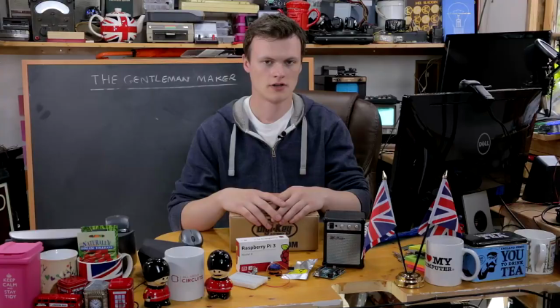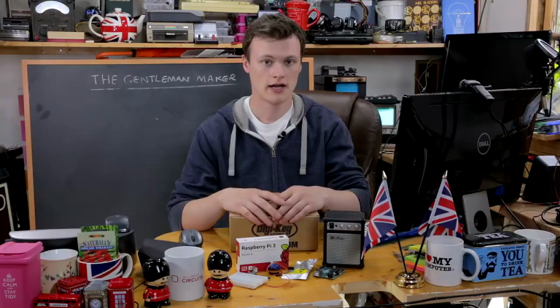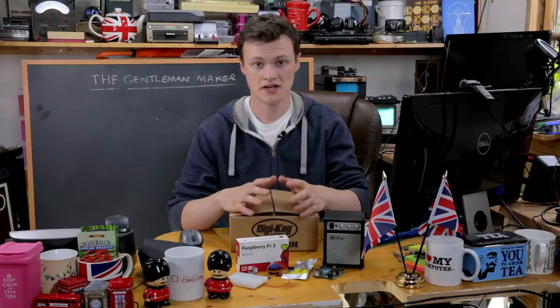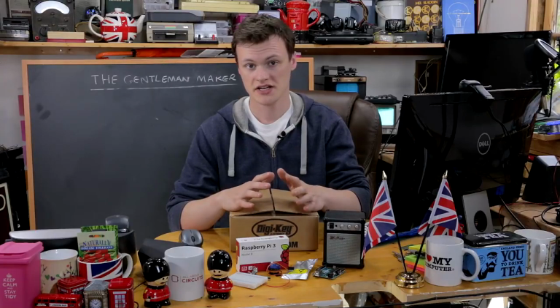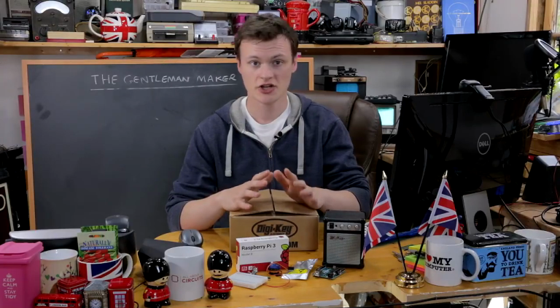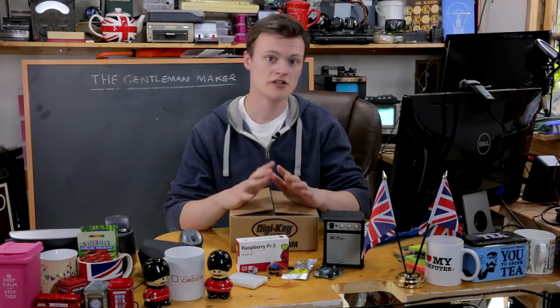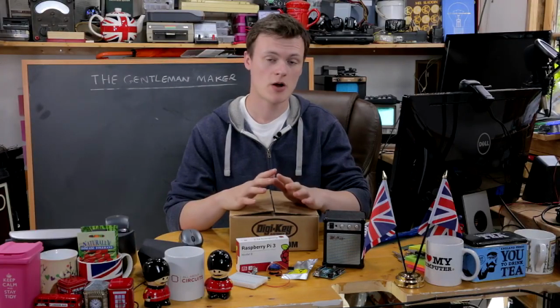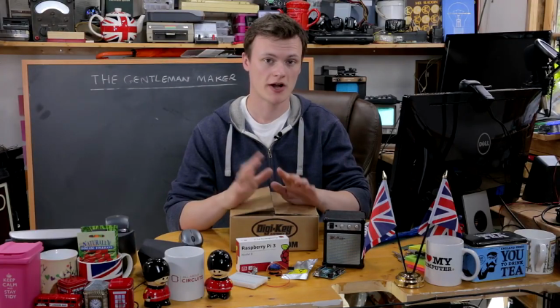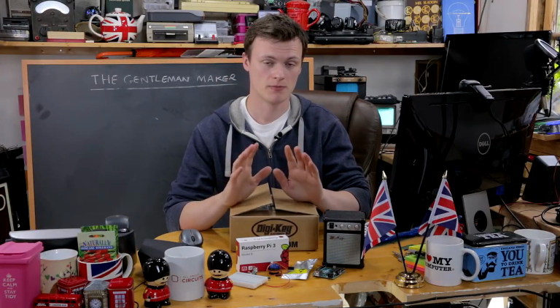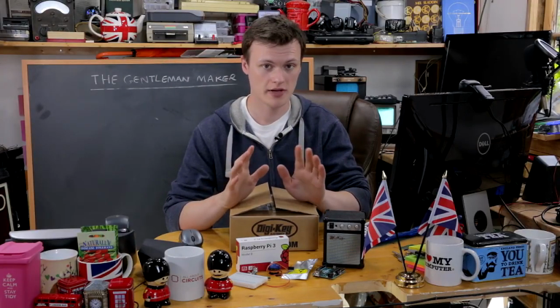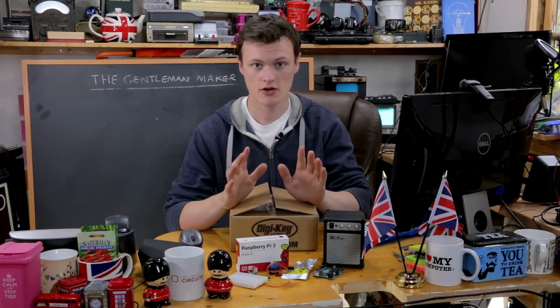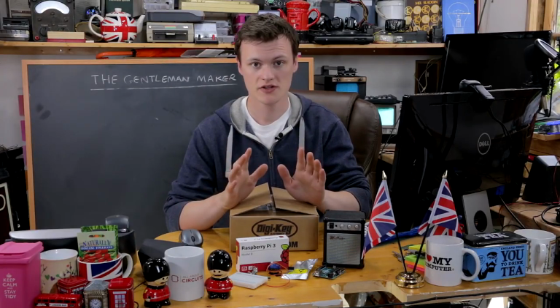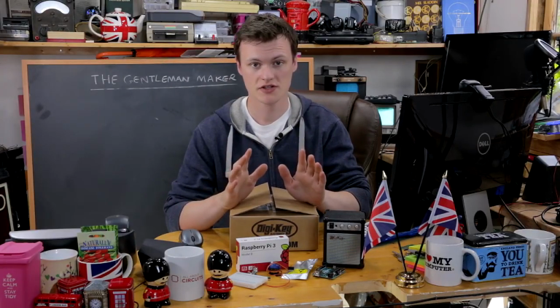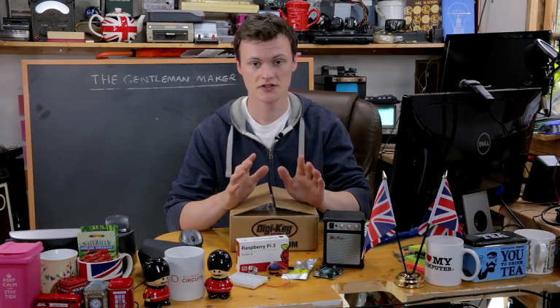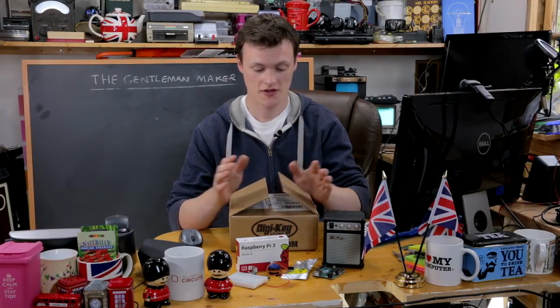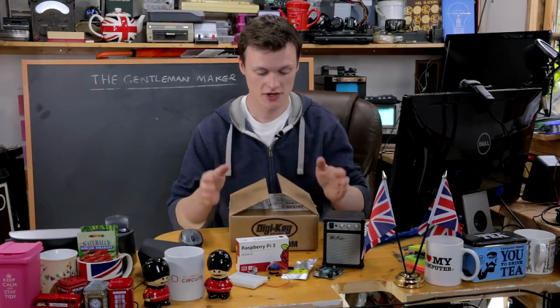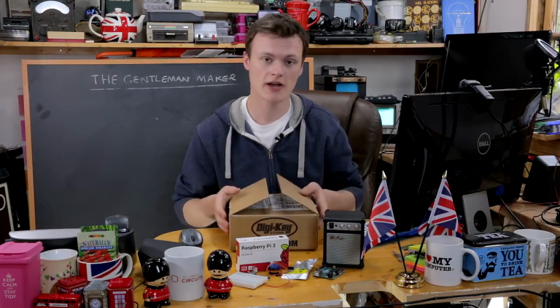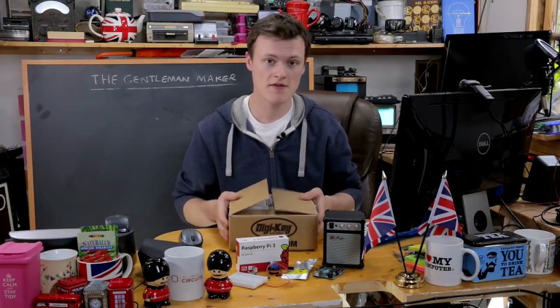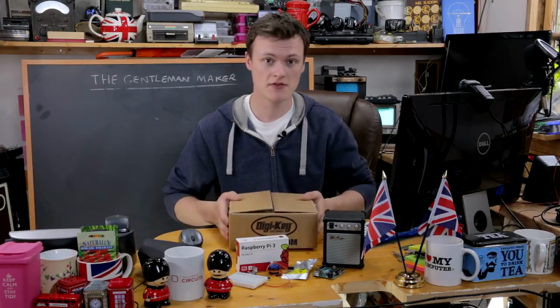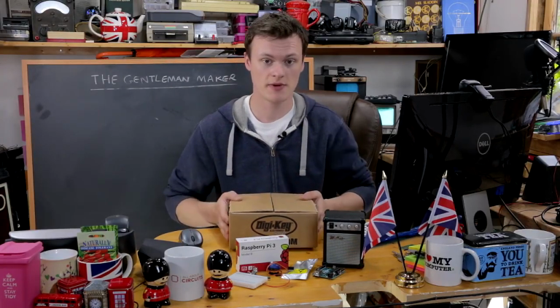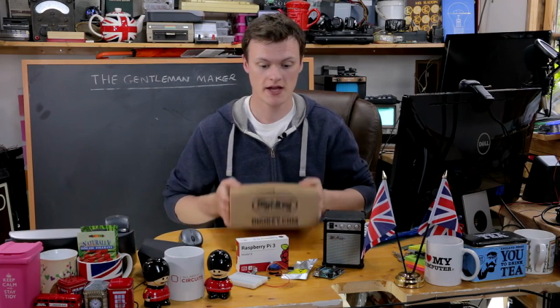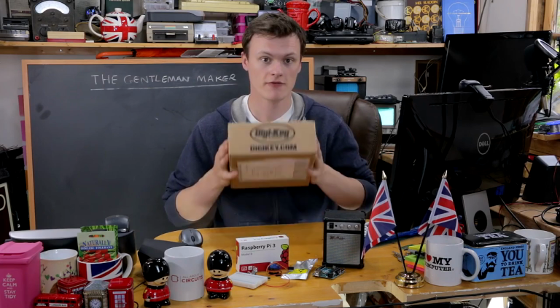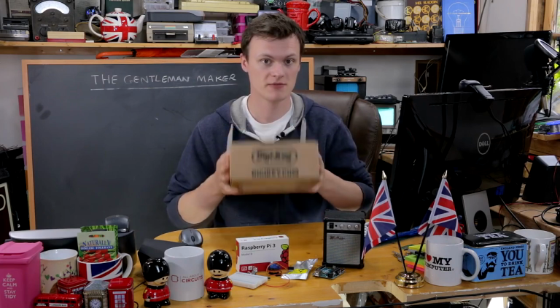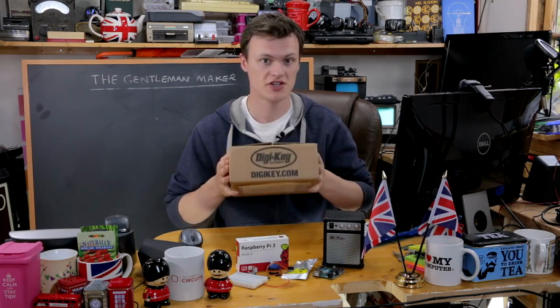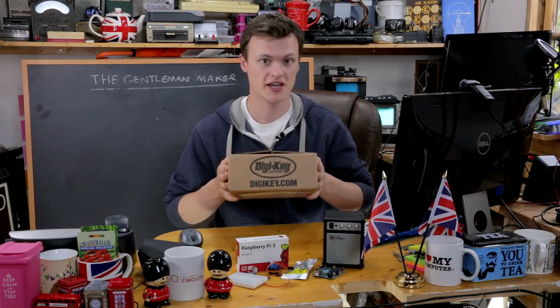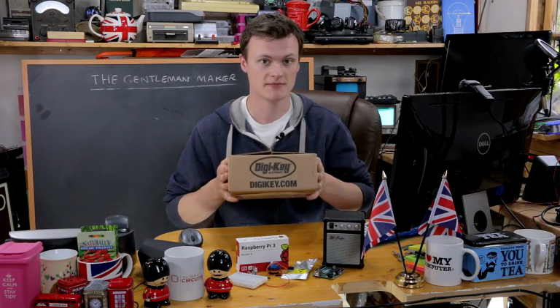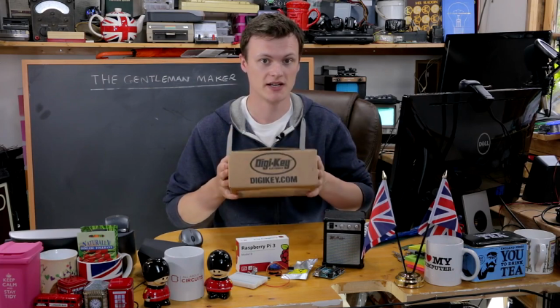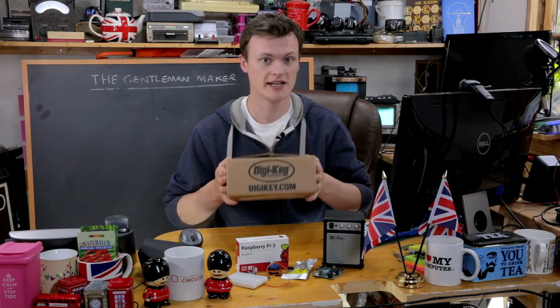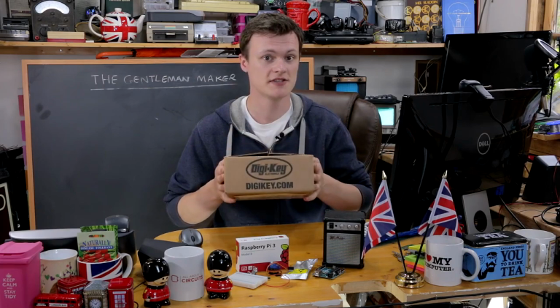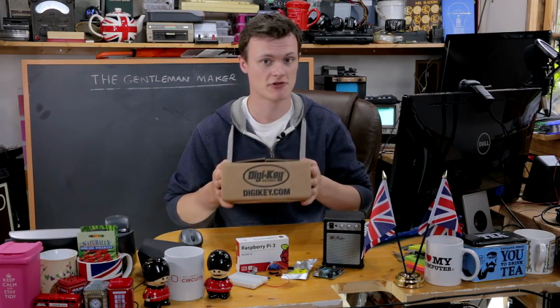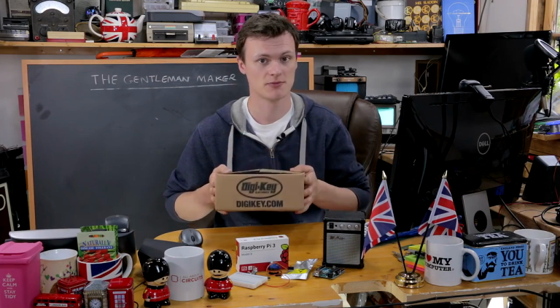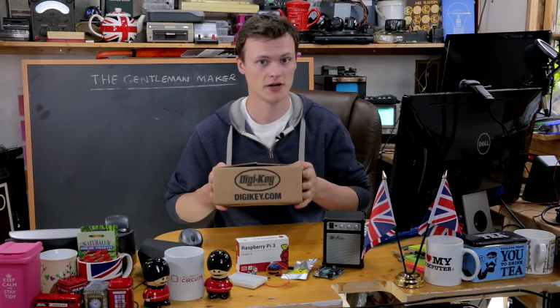And it turns out by complete coincidence that you can get everything from here from DigiKey — link in the description below.